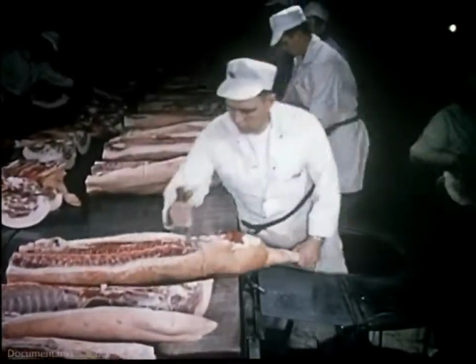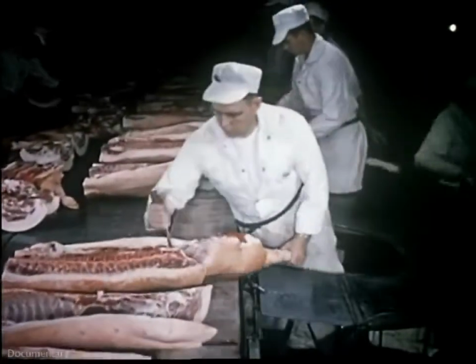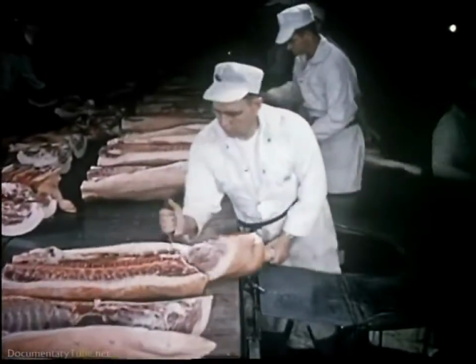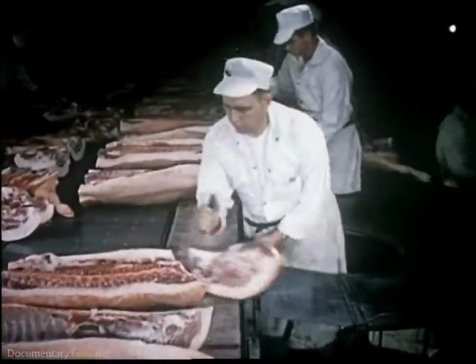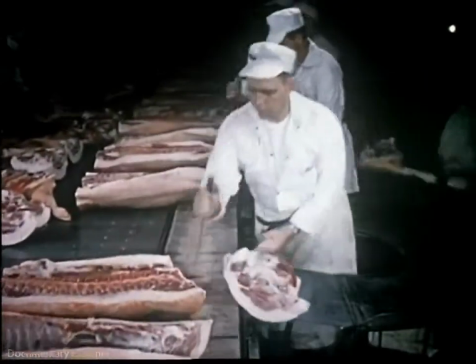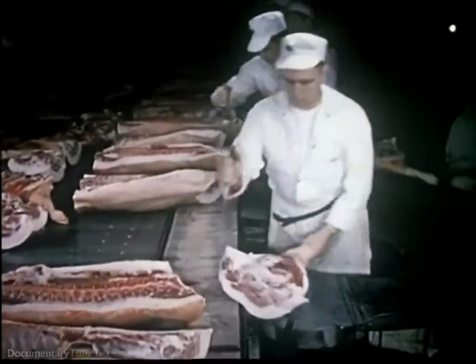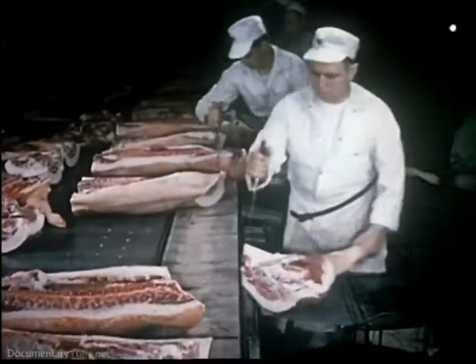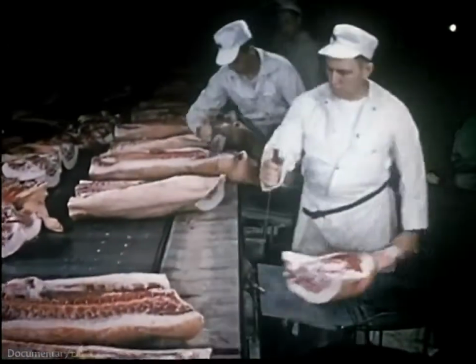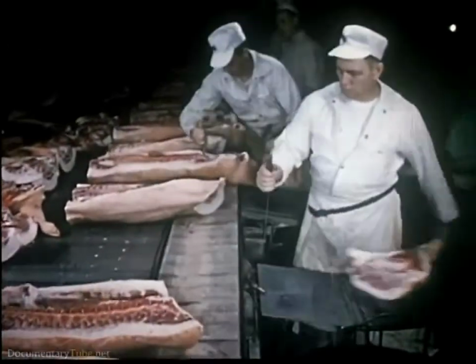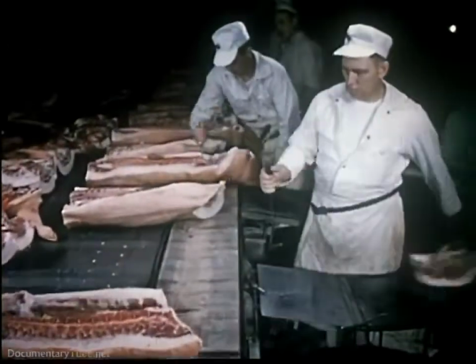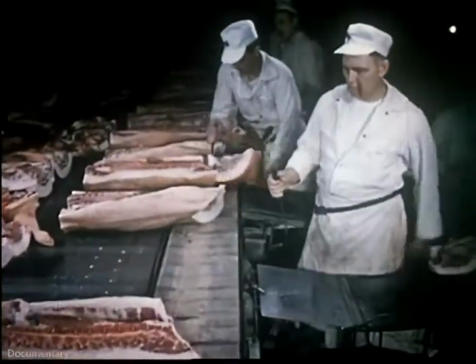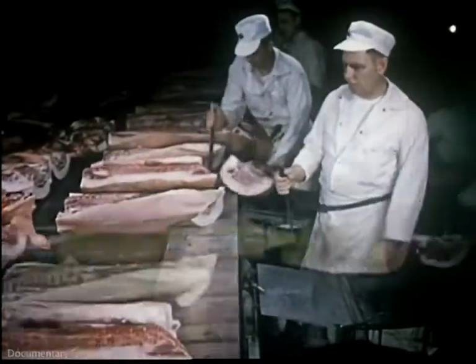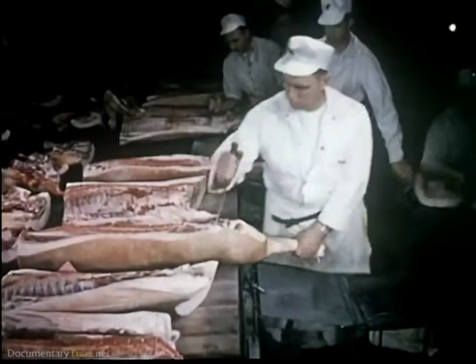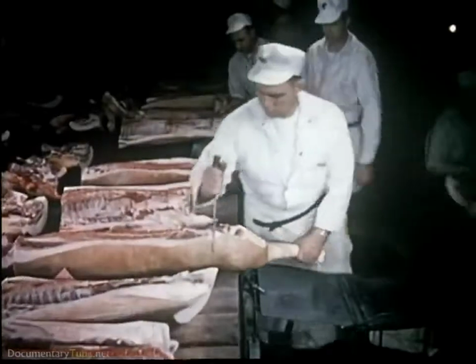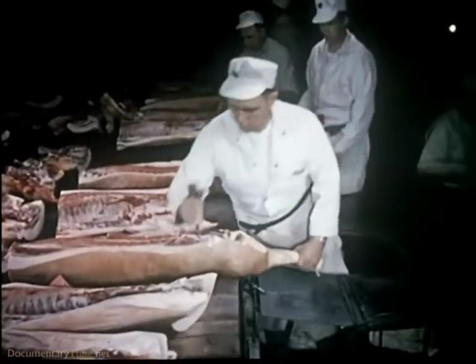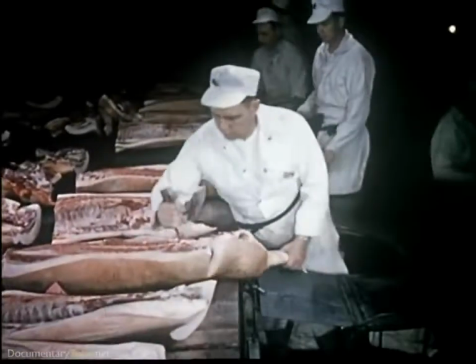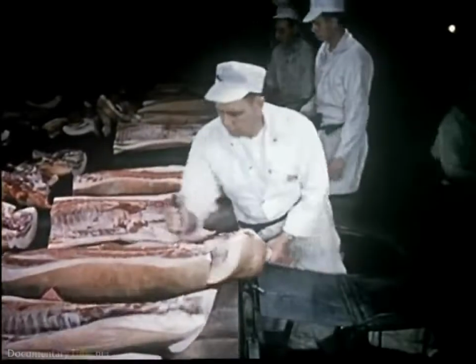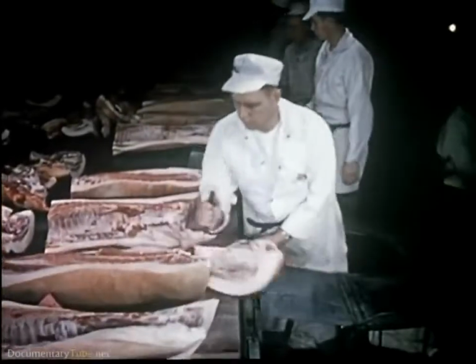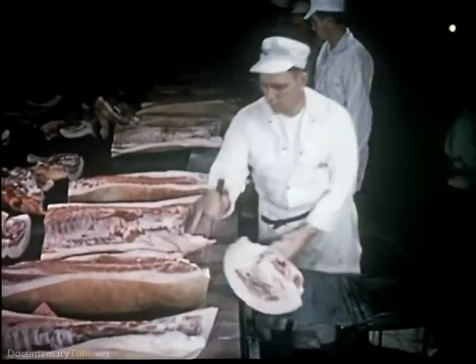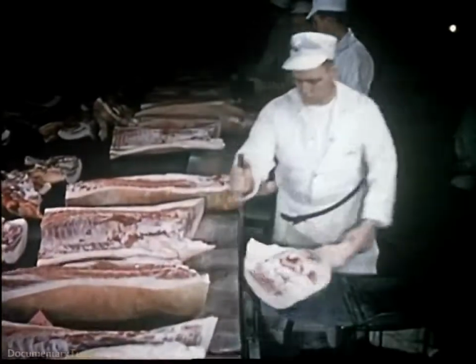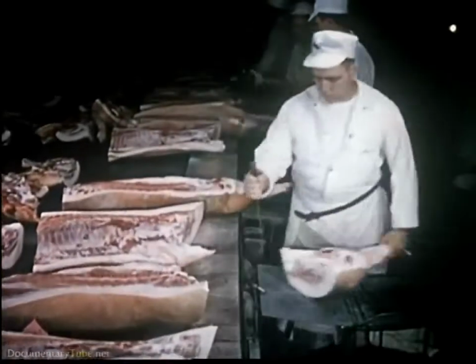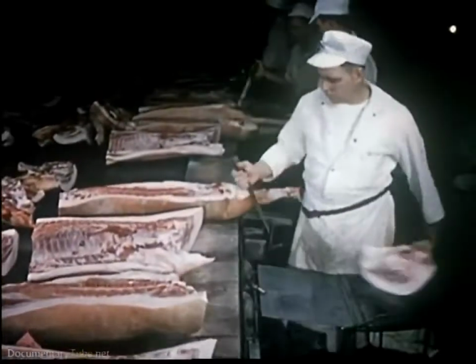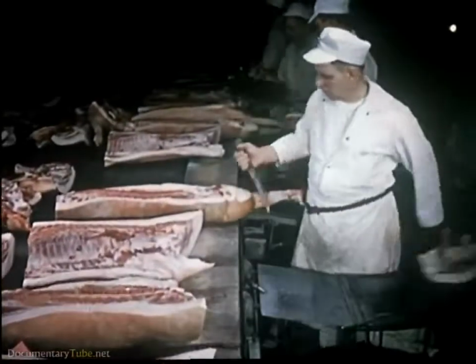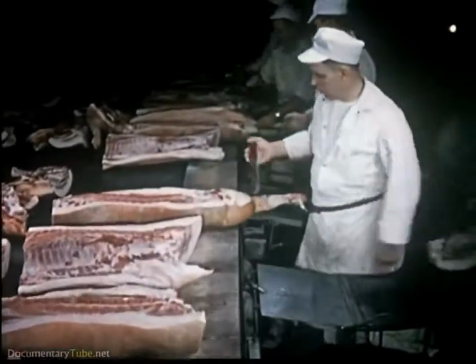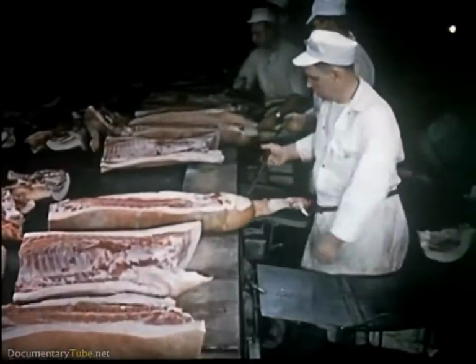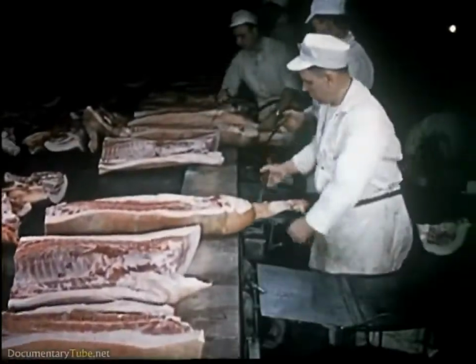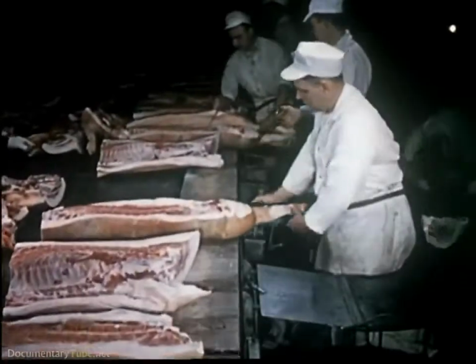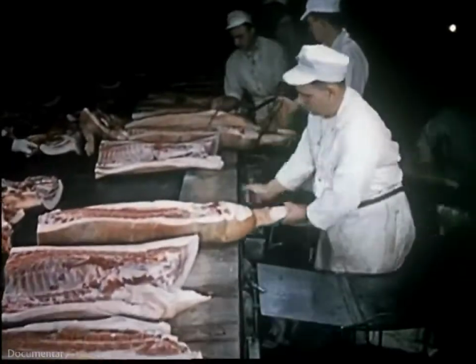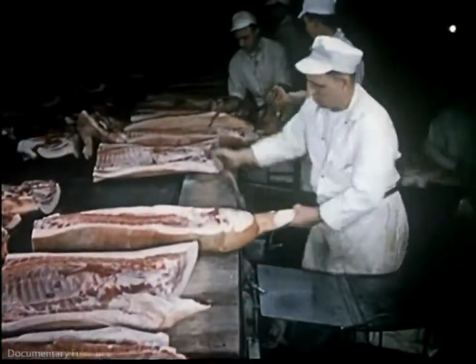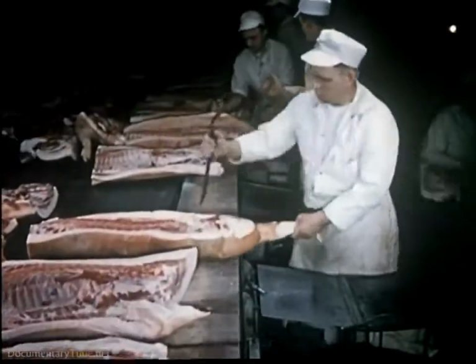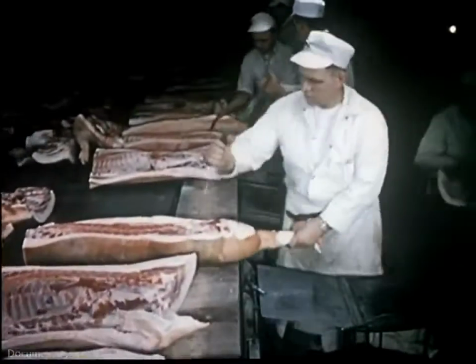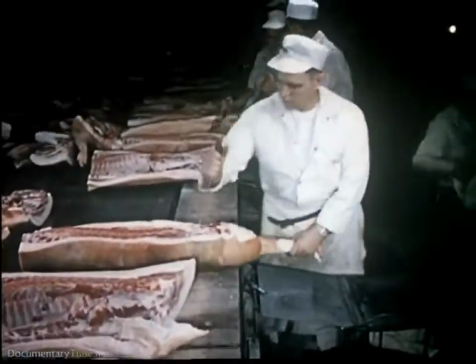Let's watch the development of the ham, one of the first meat cuts to receive attention.